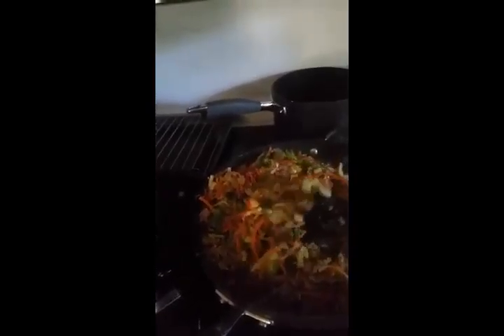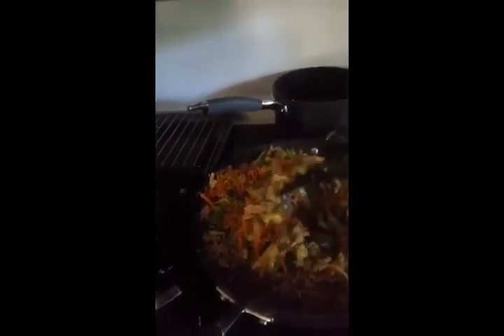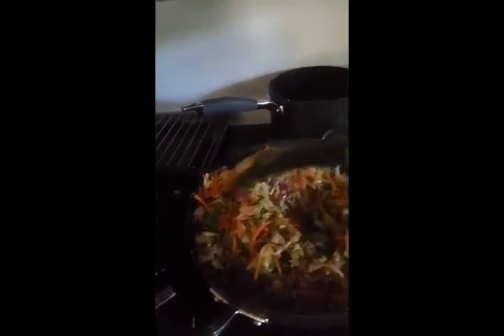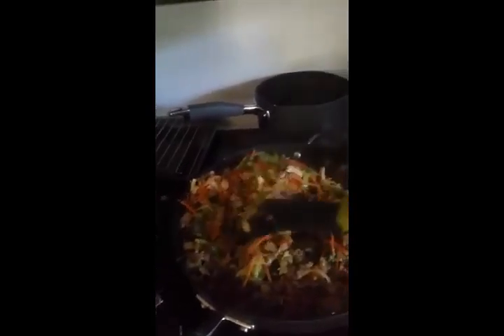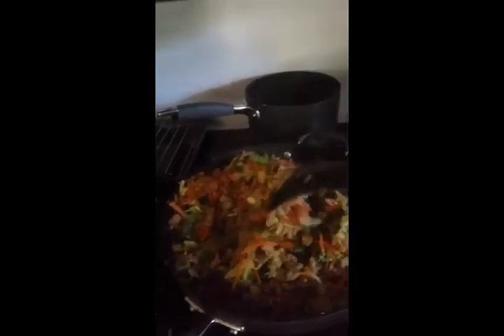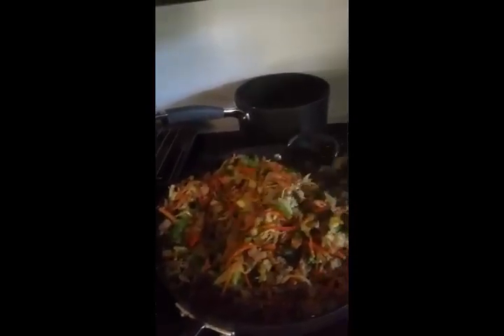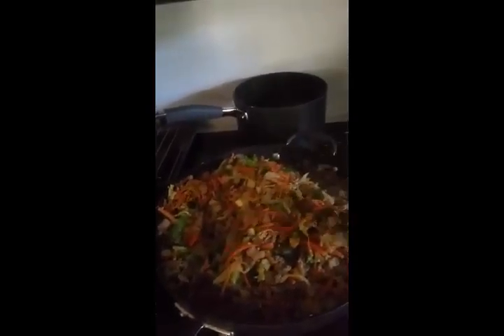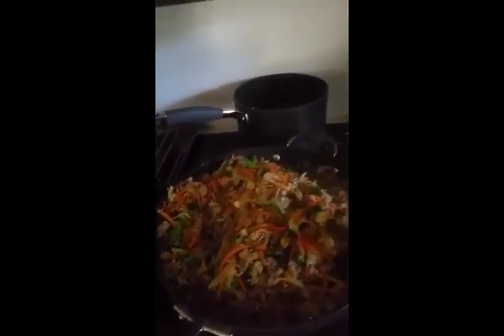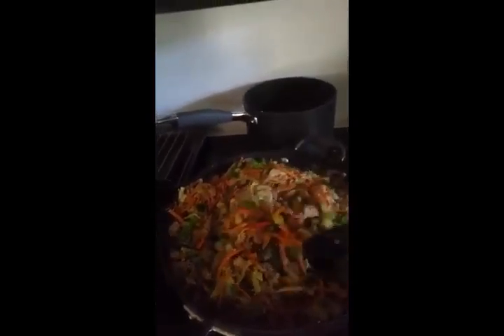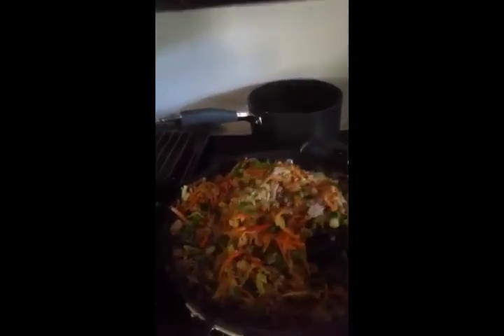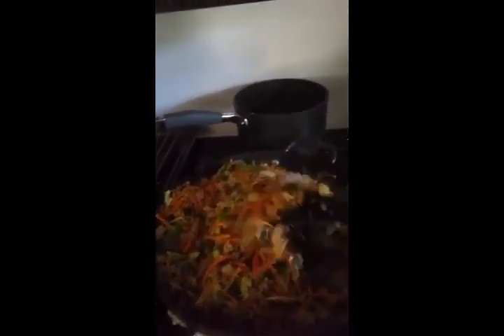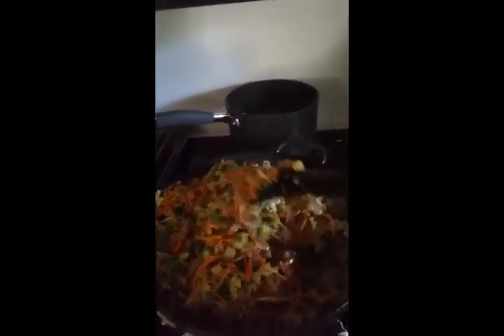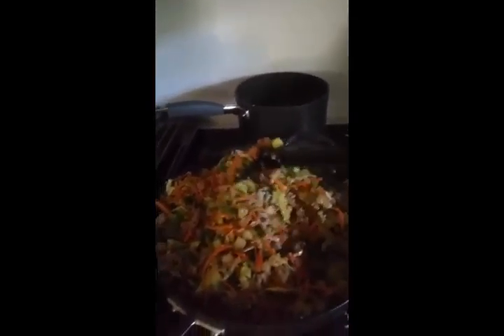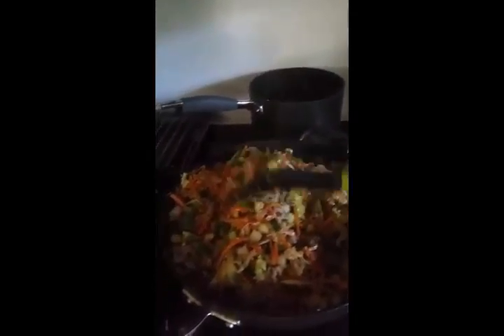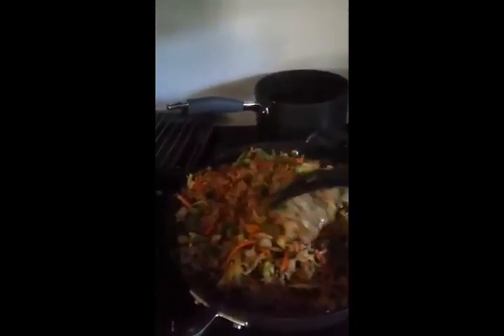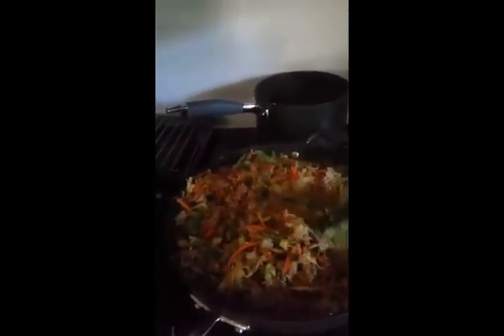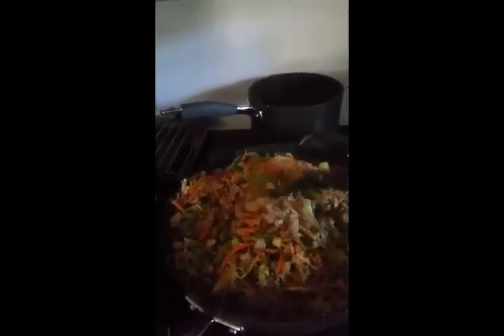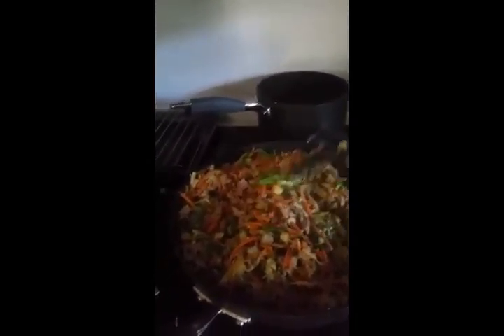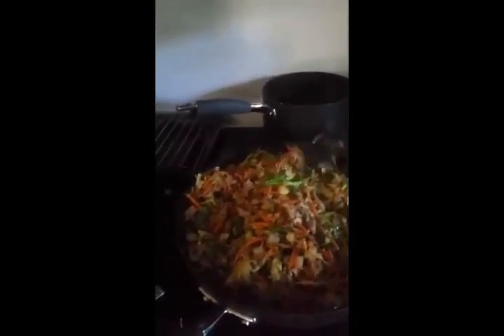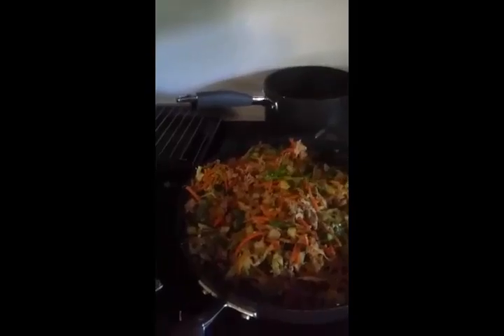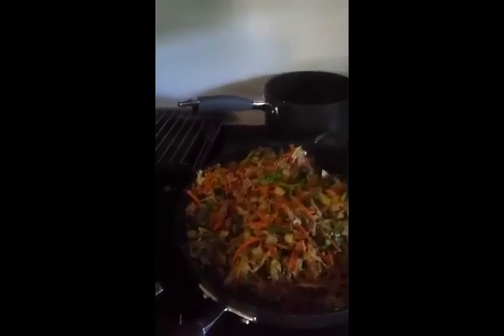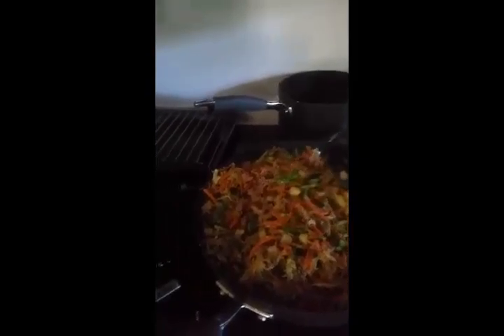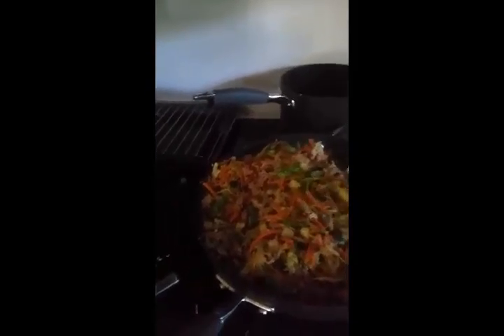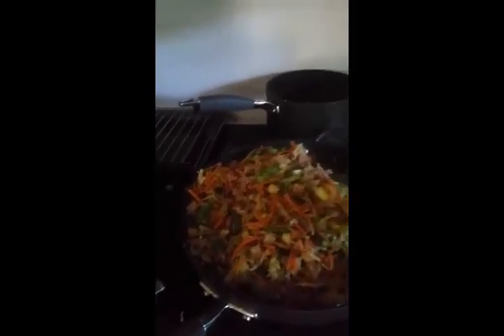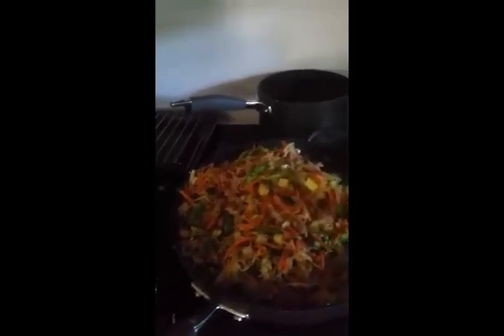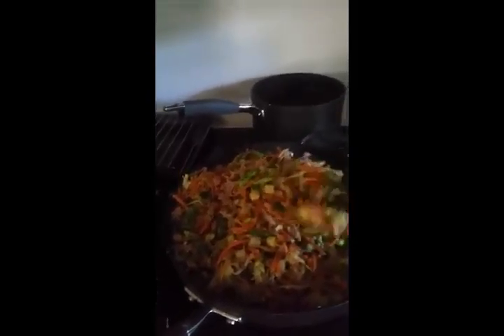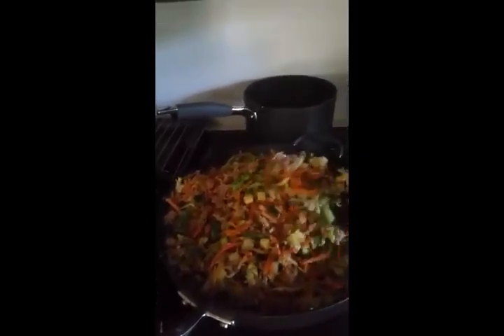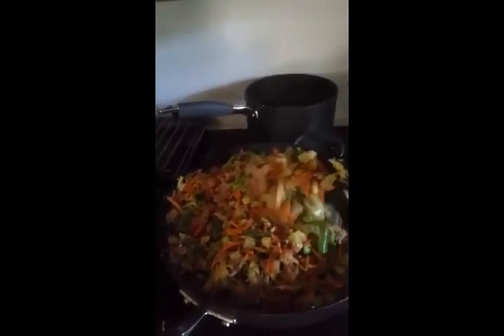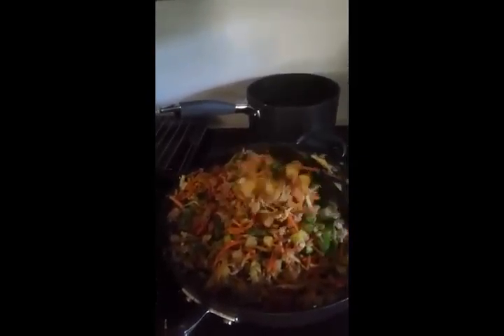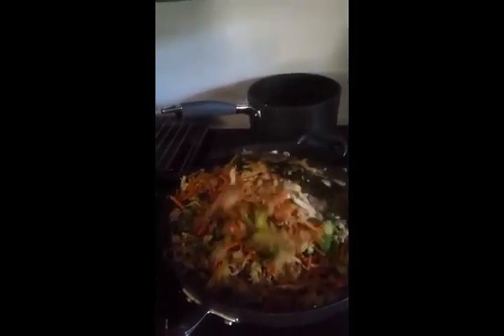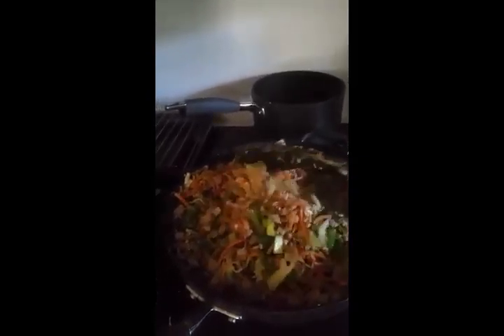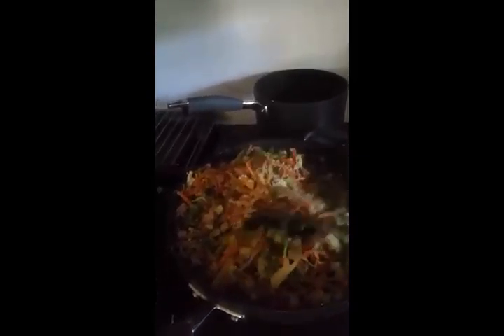Prior to that, you're going to sauté about a pound of ground turkey. No oil needed, just sauté it up.